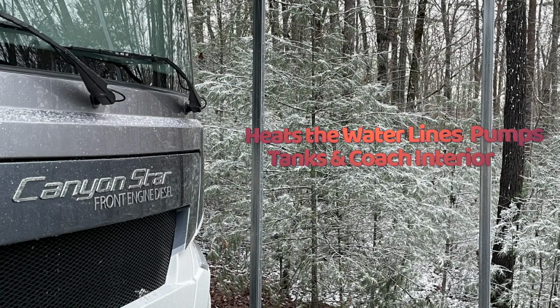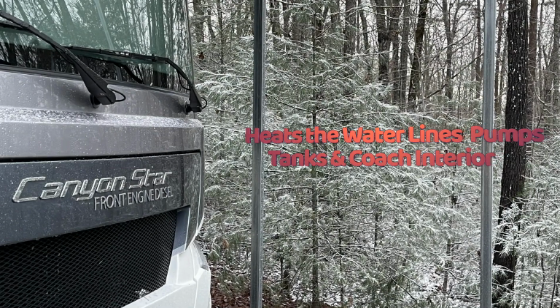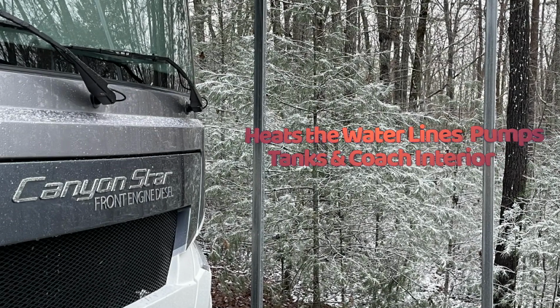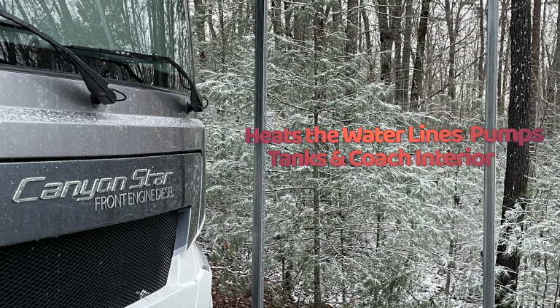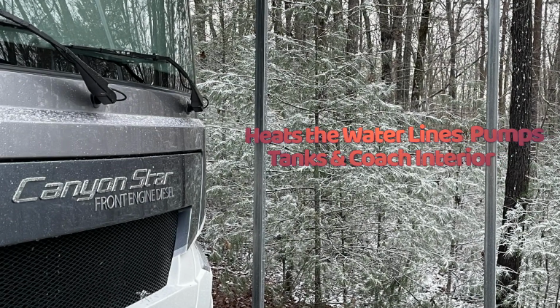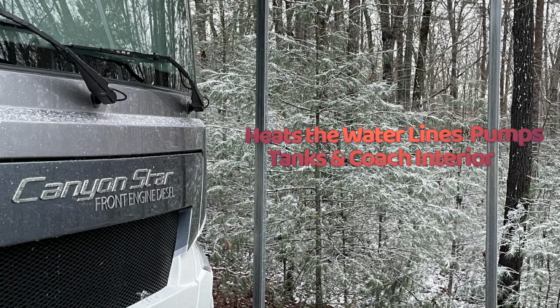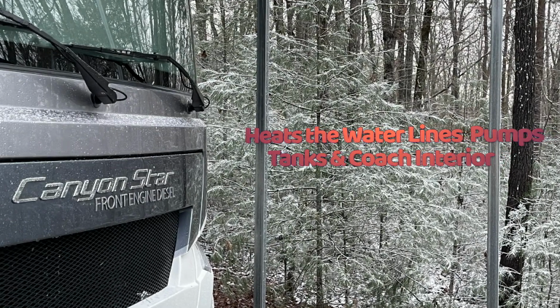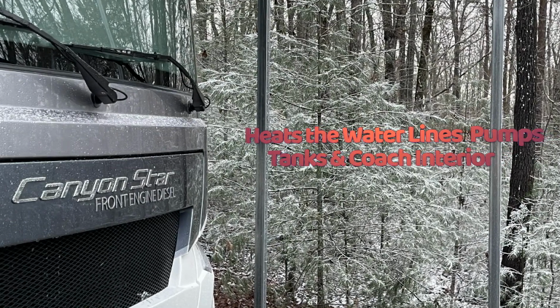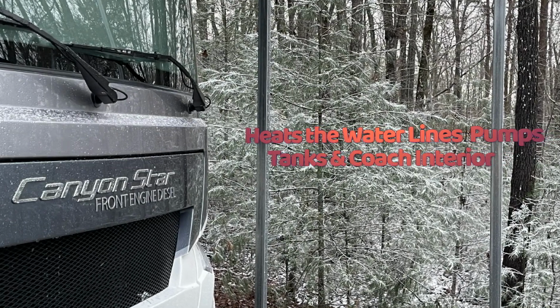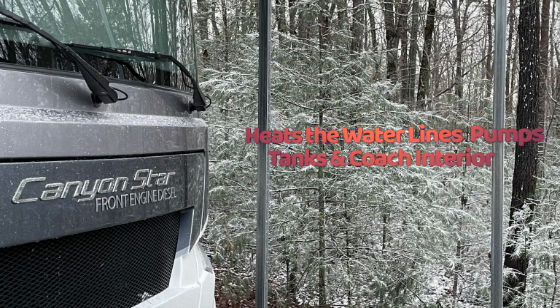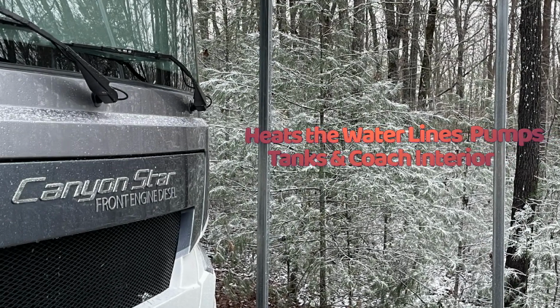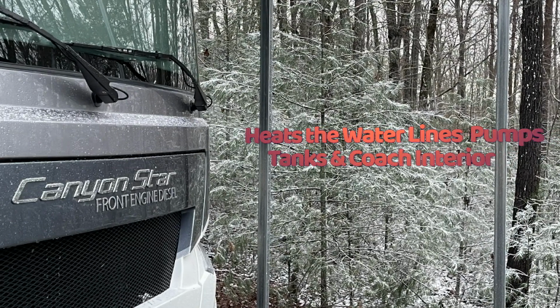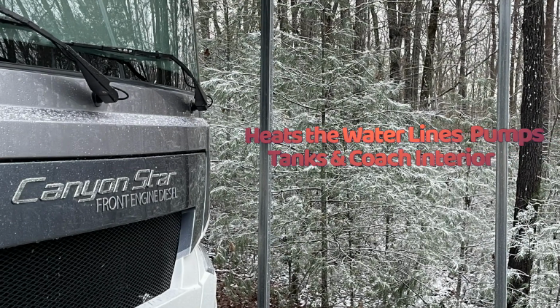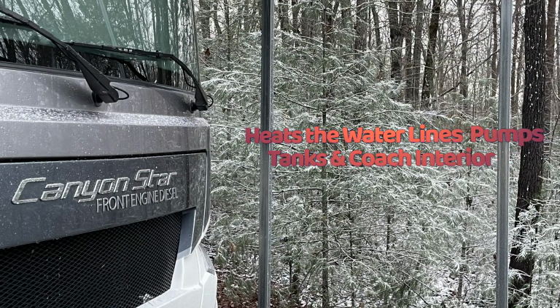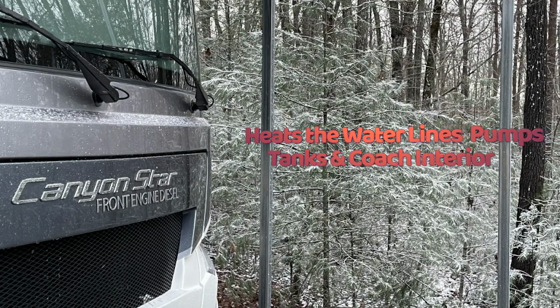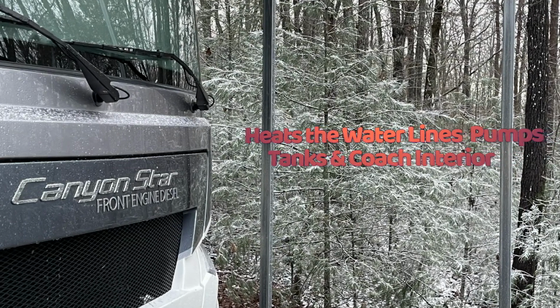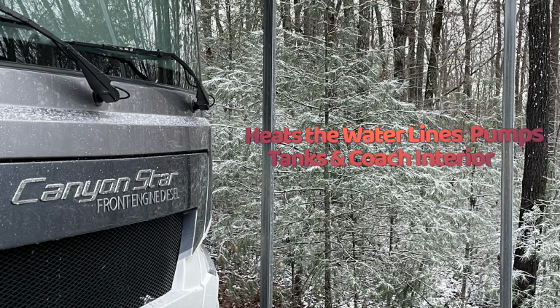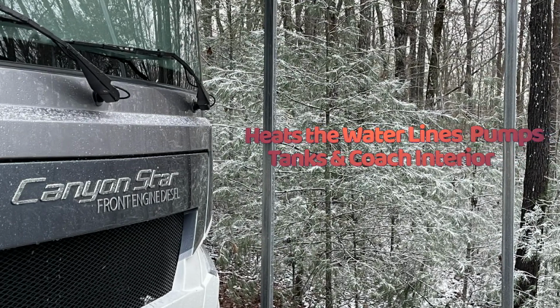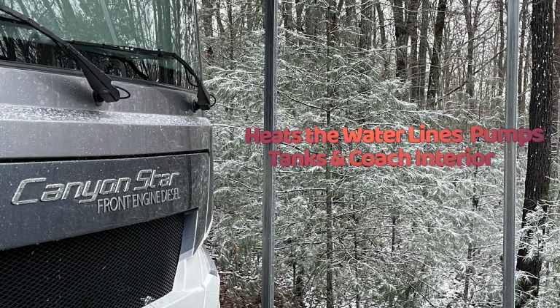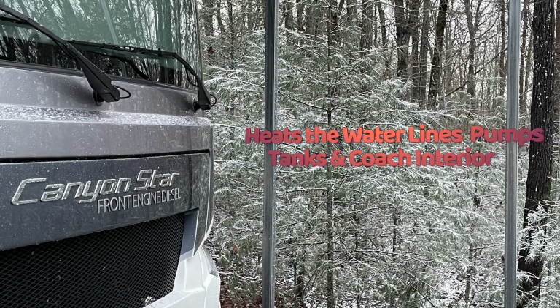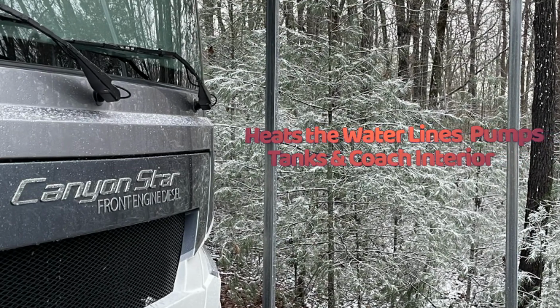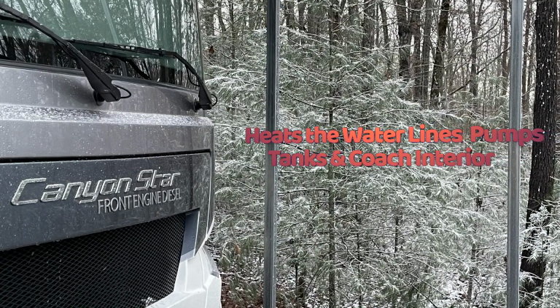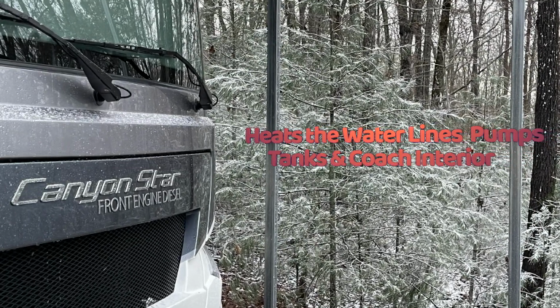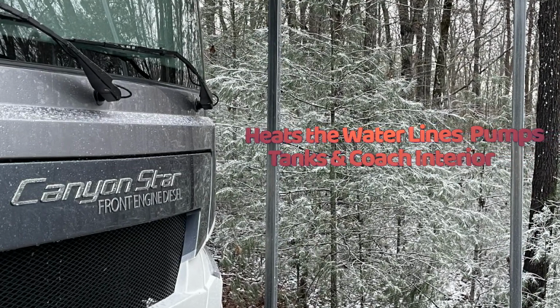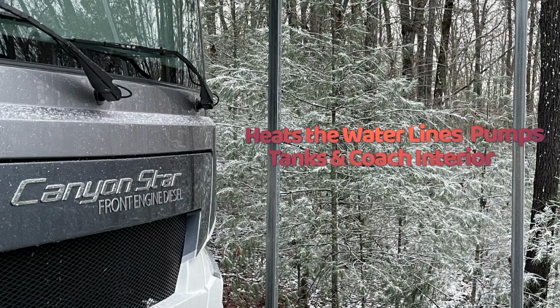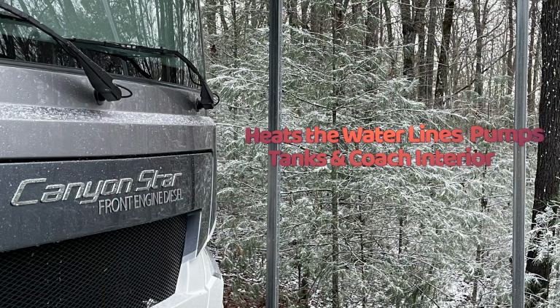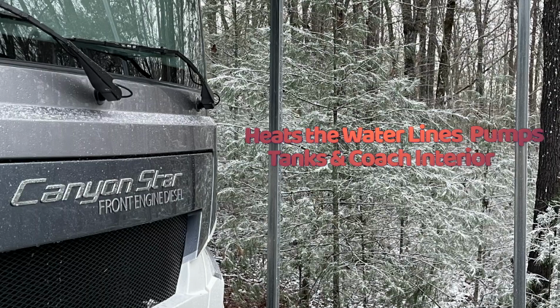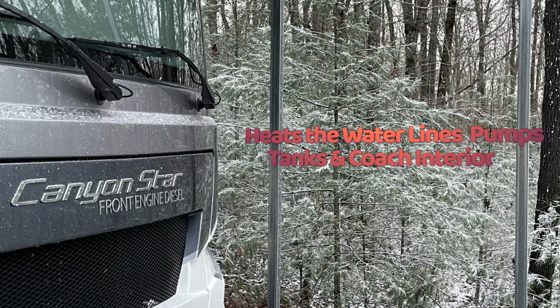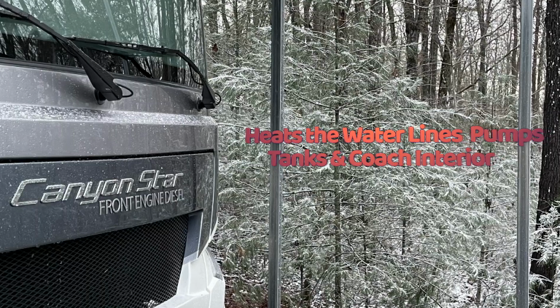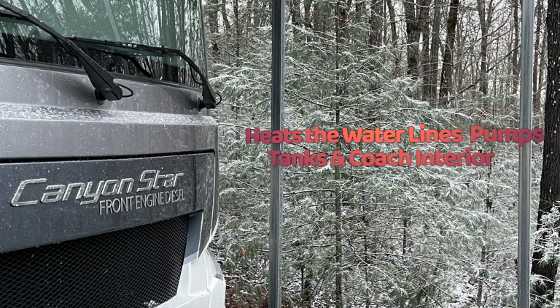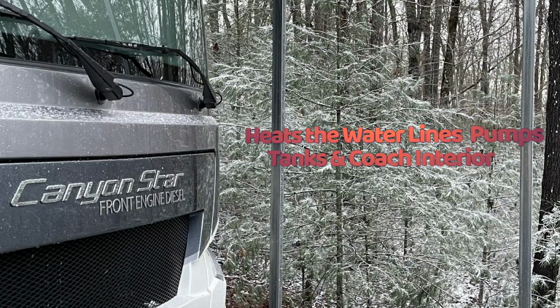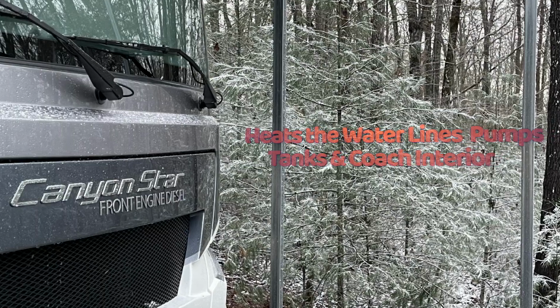which heats the water lines, pumps, and tanks, avoiding the need to winterize the coach.